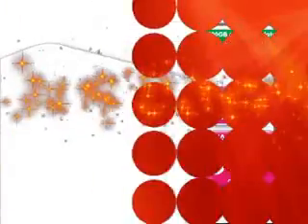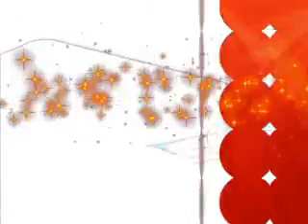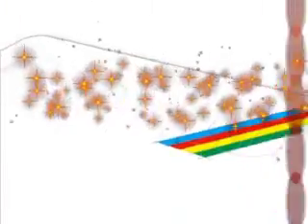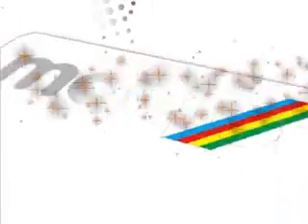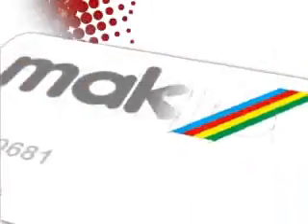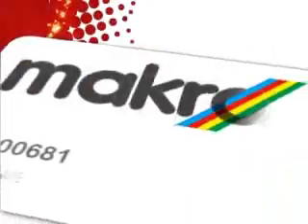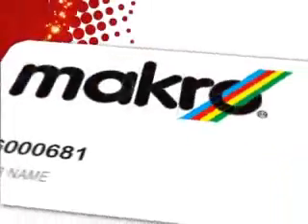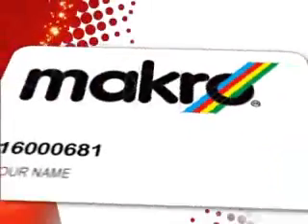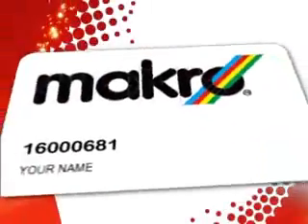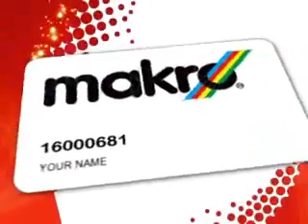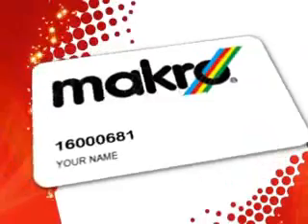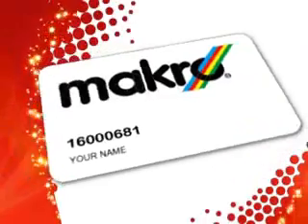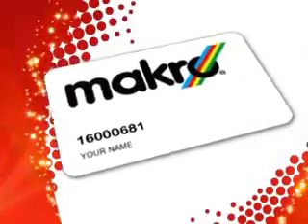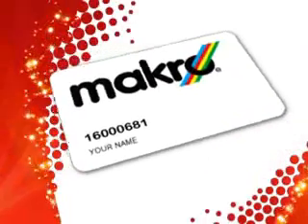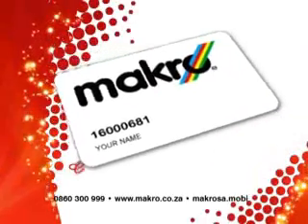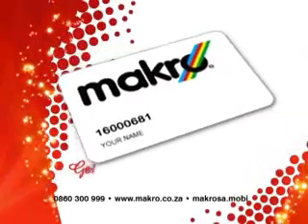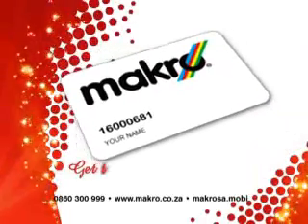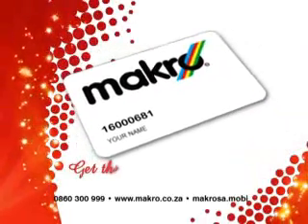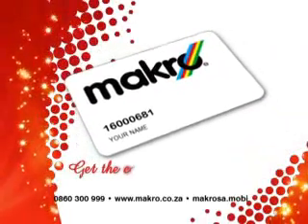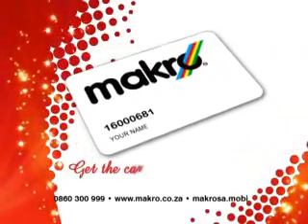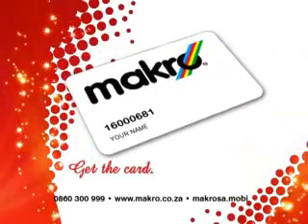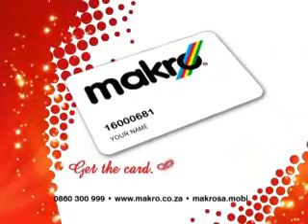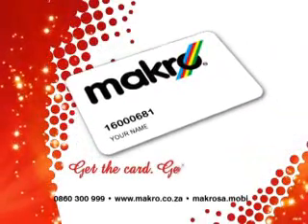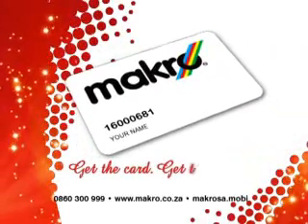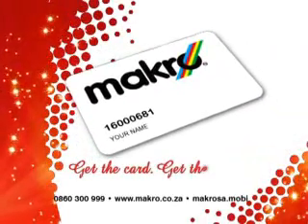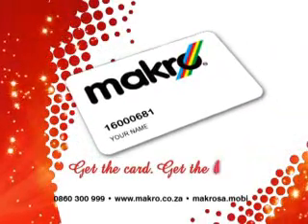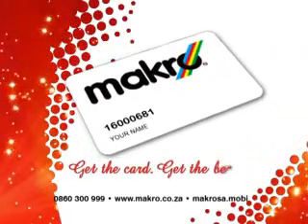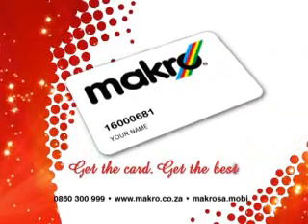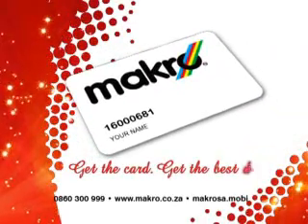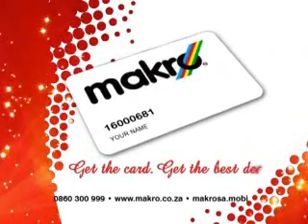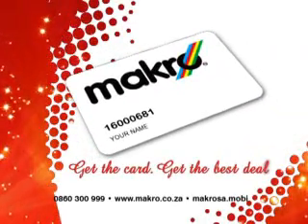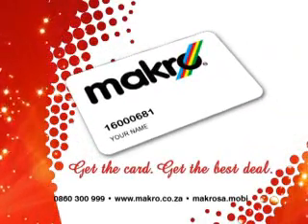So join in the carnival celebration at Macro. Get the card, get the best deal.